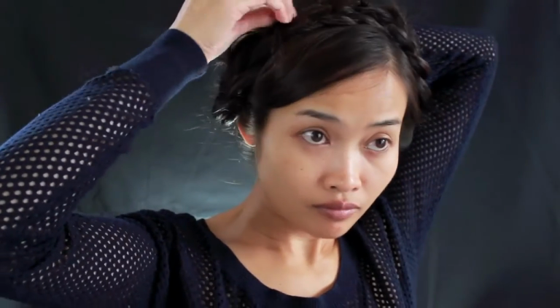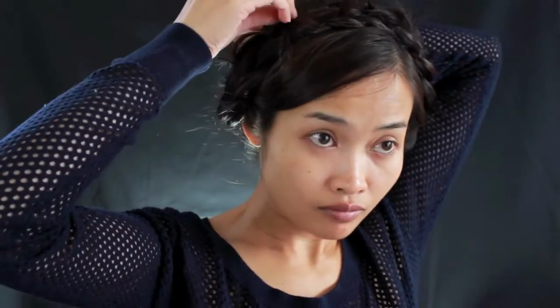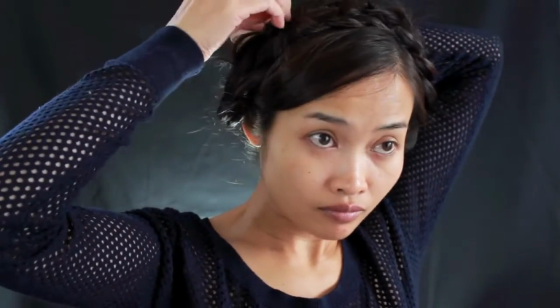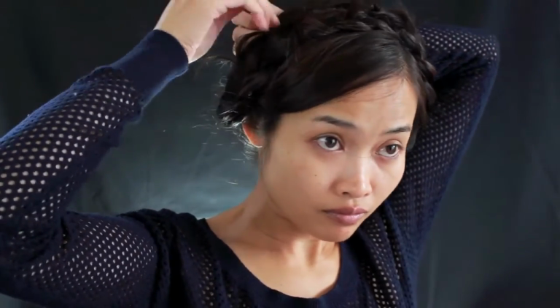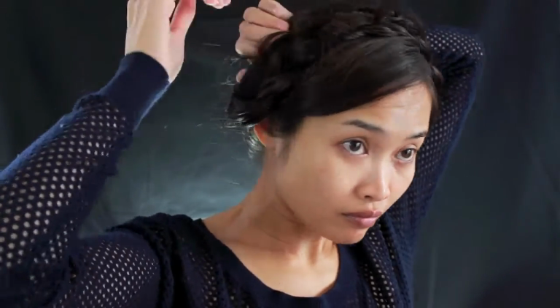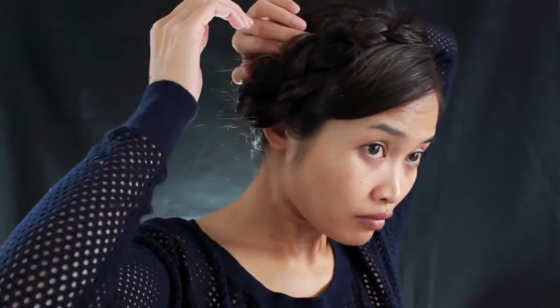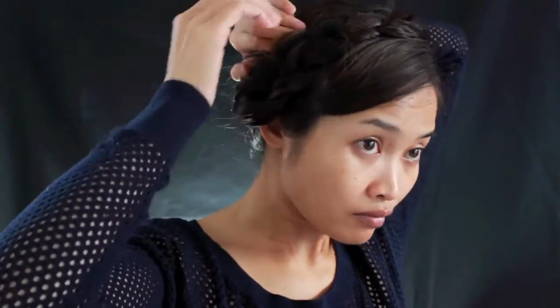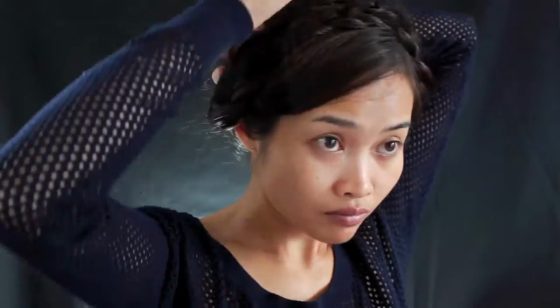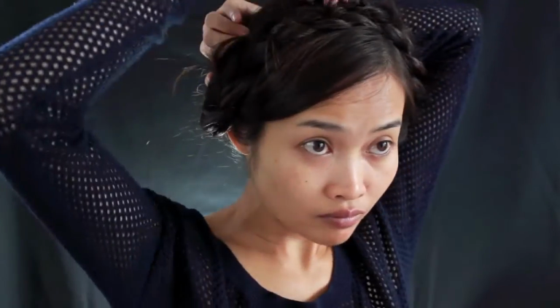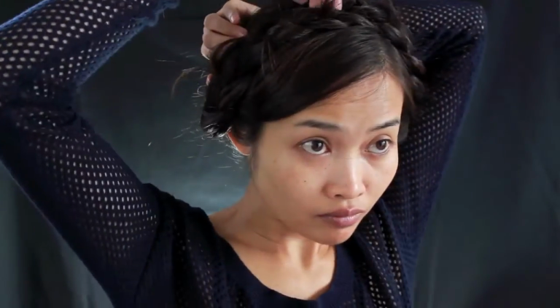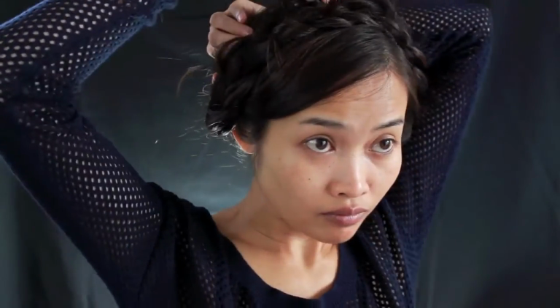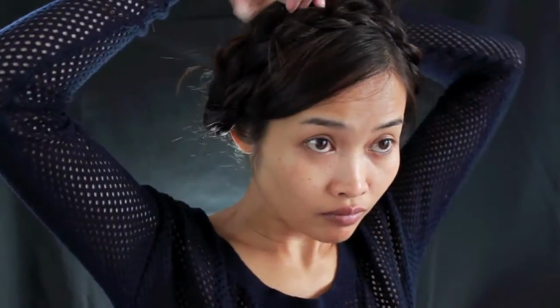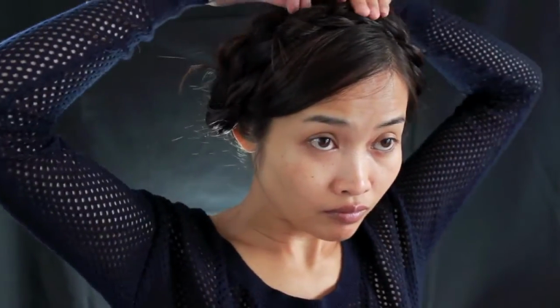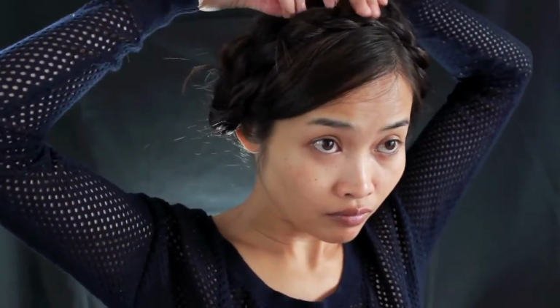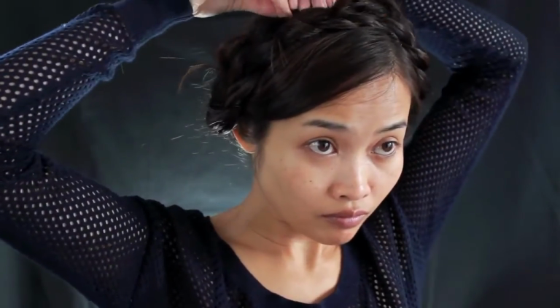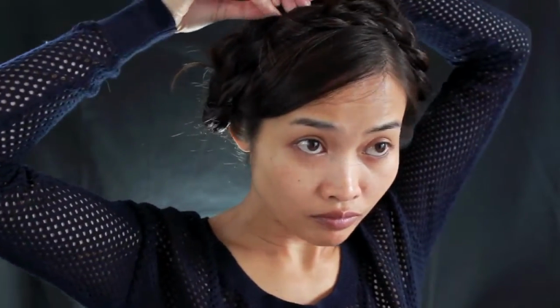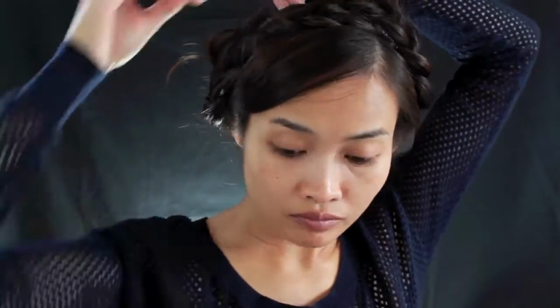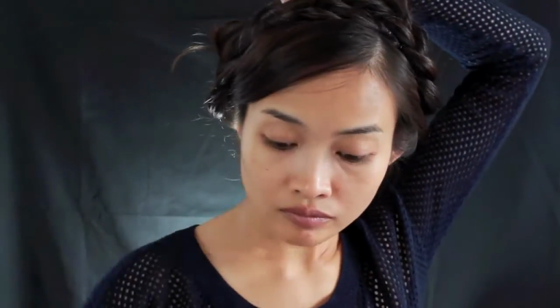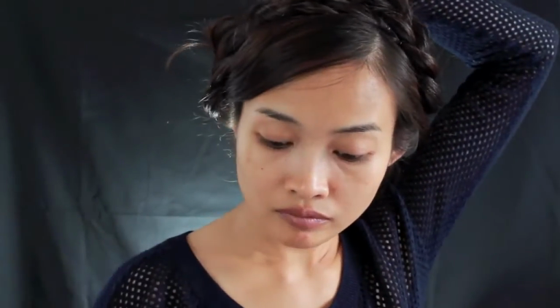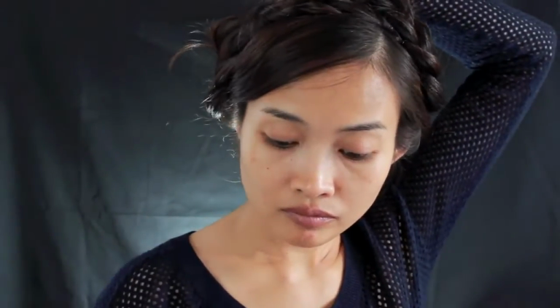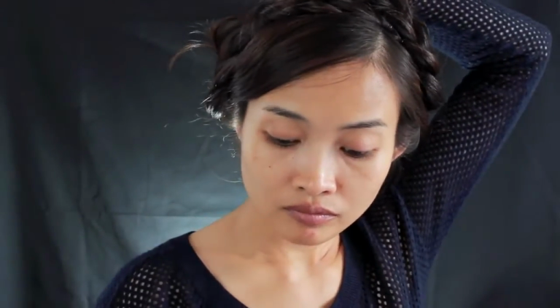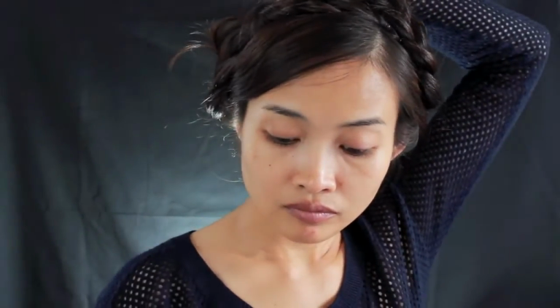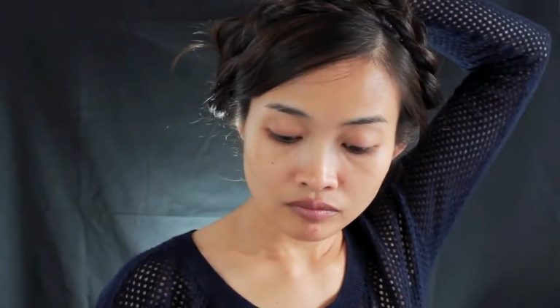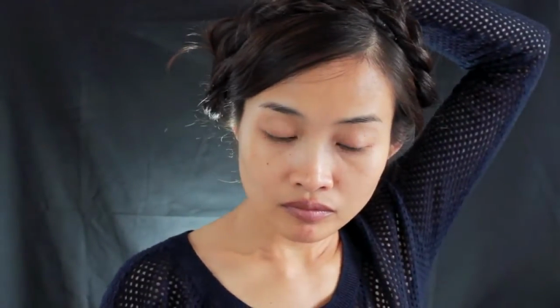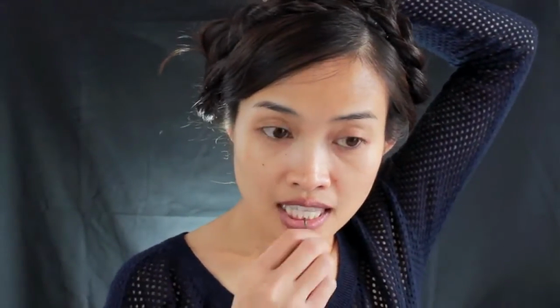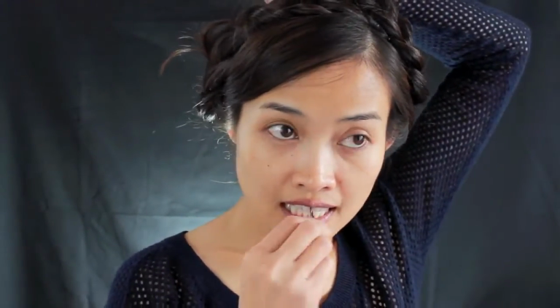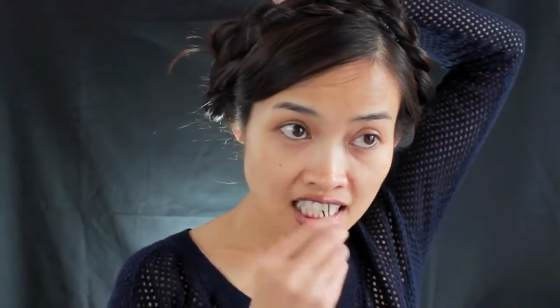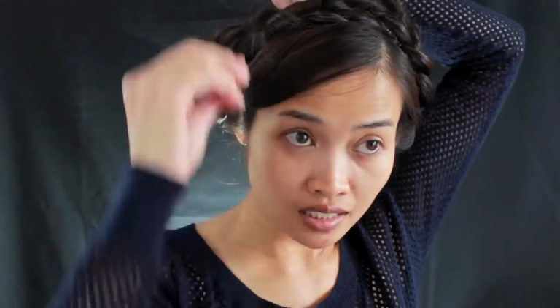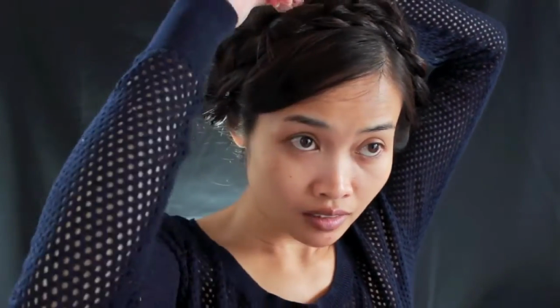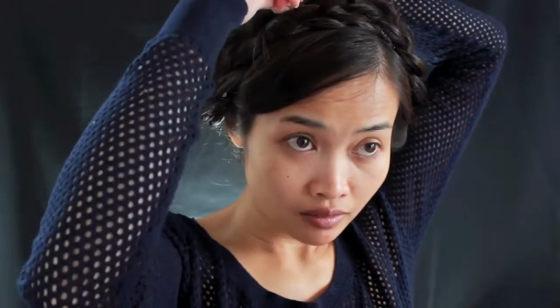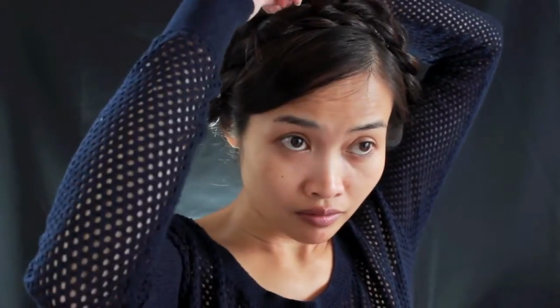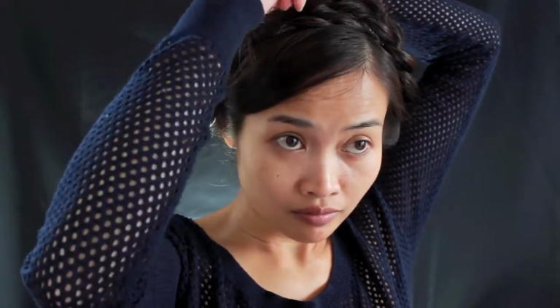This hairstyle is really easy and simple. You can wear it anywhere.